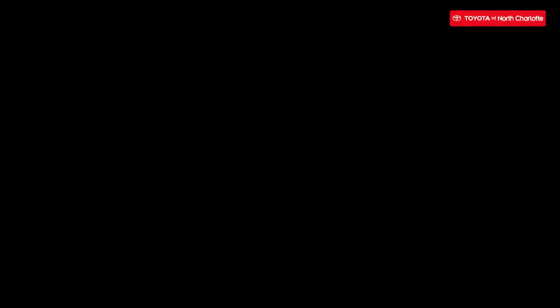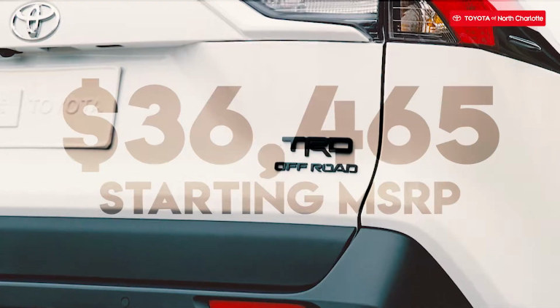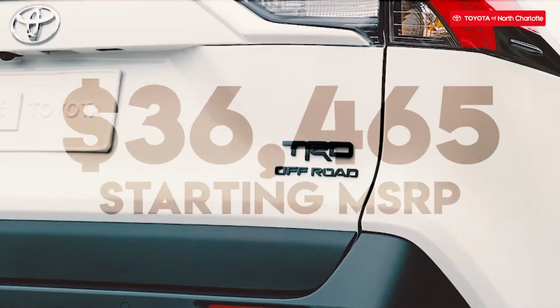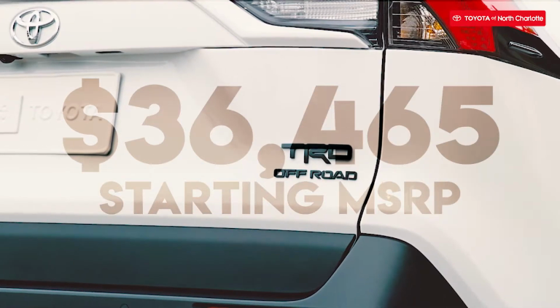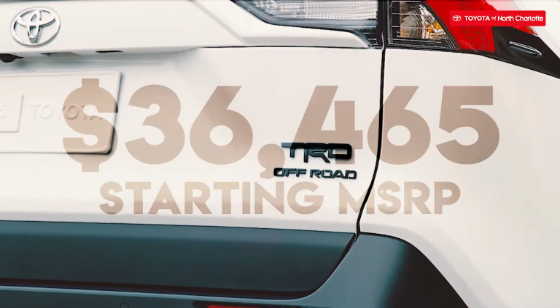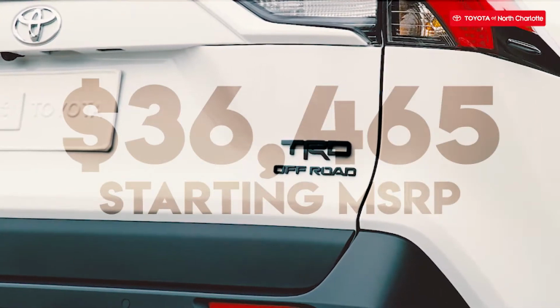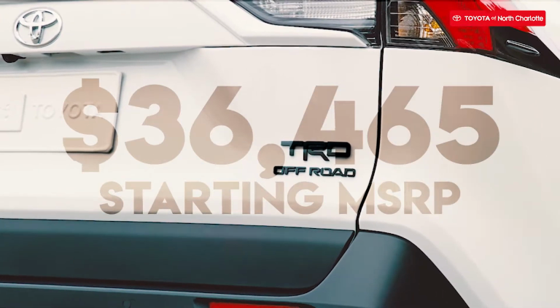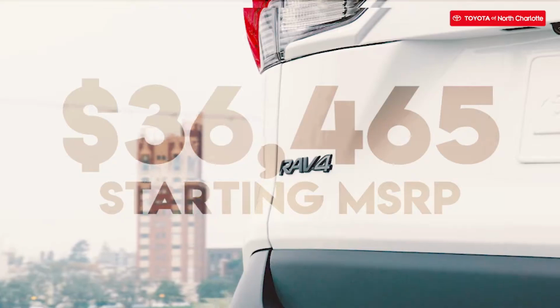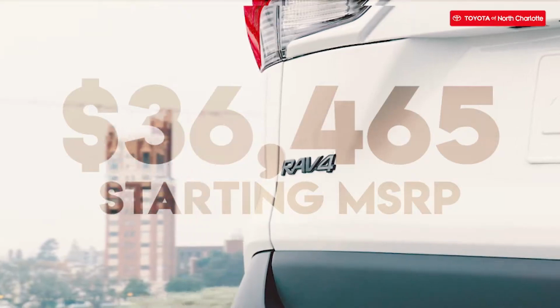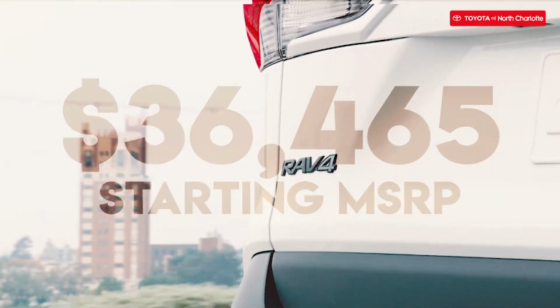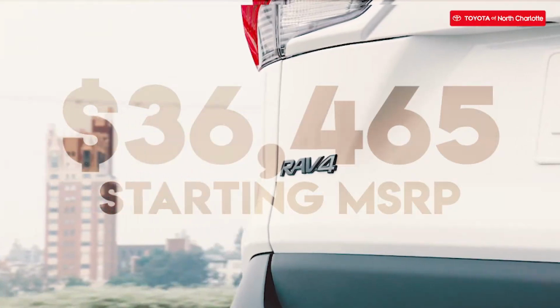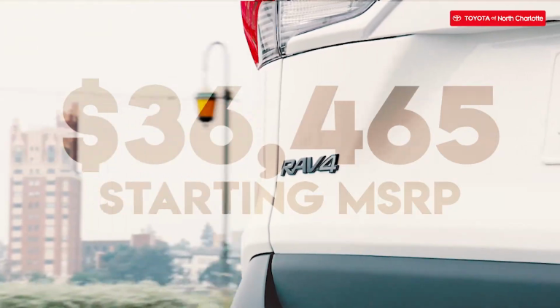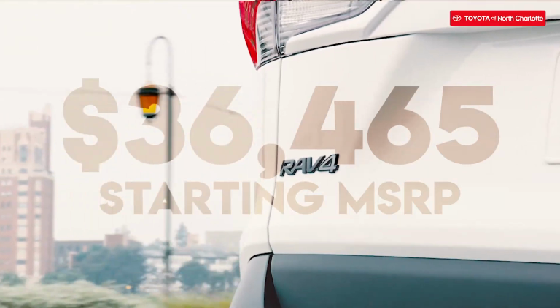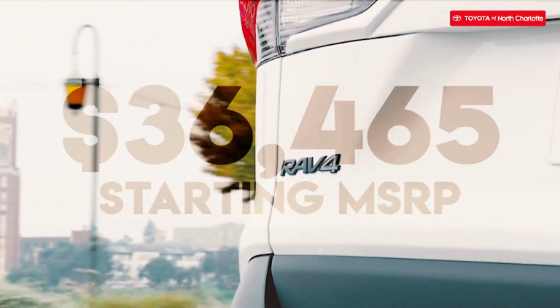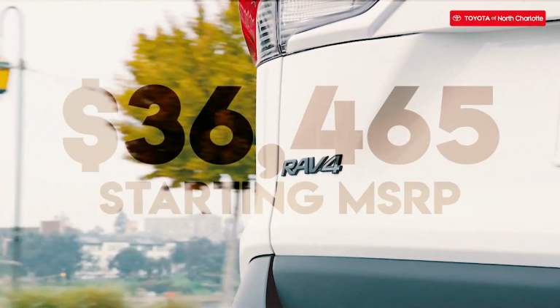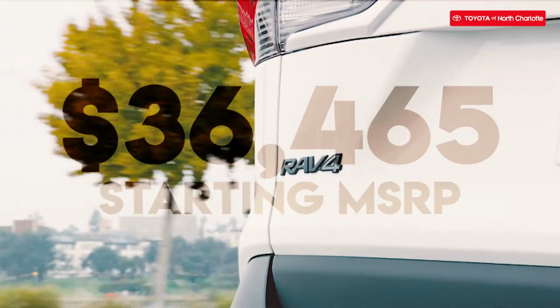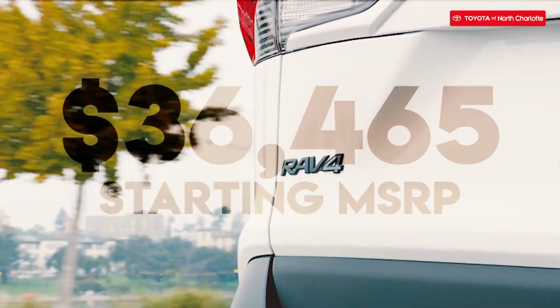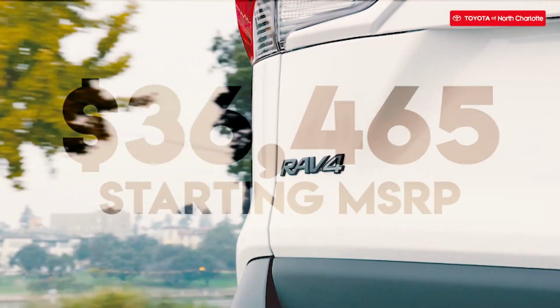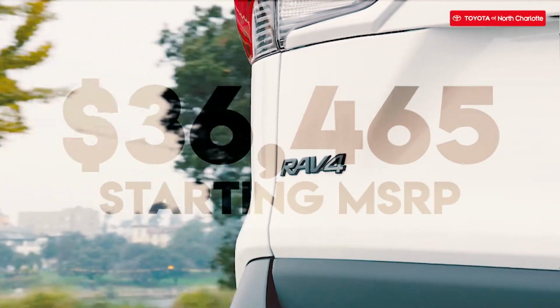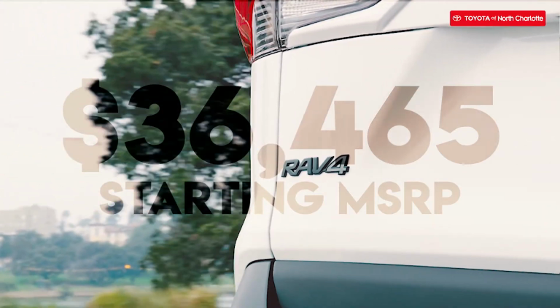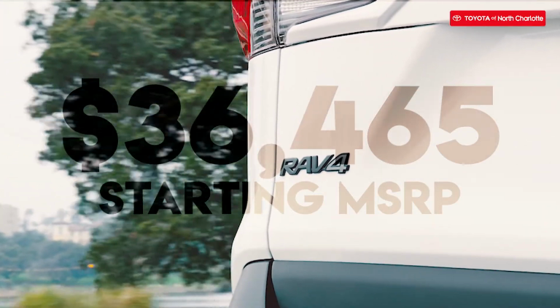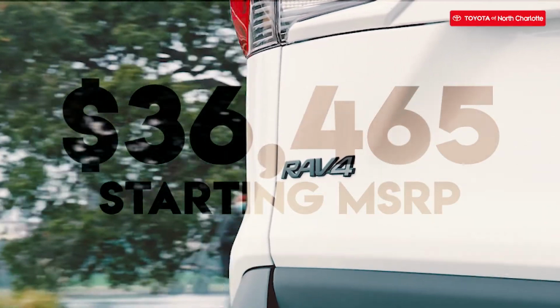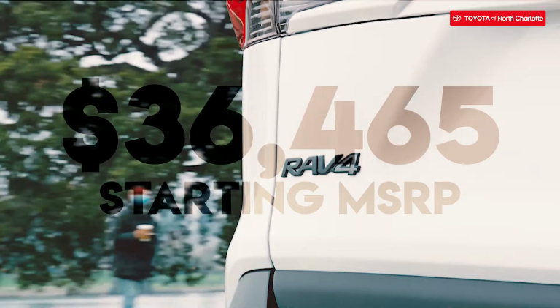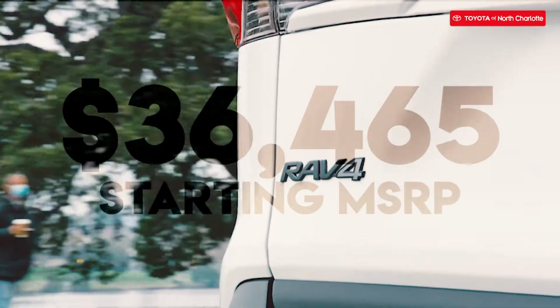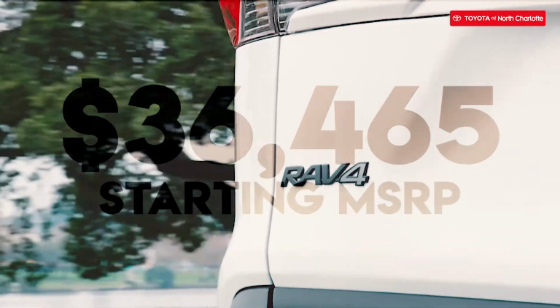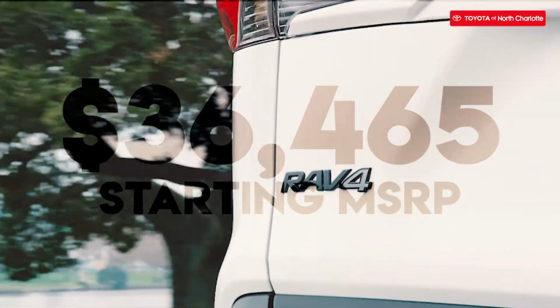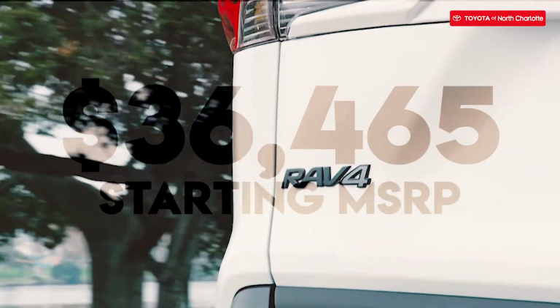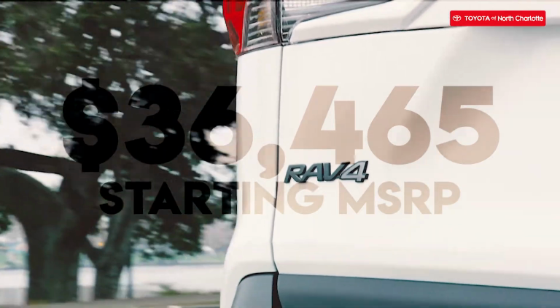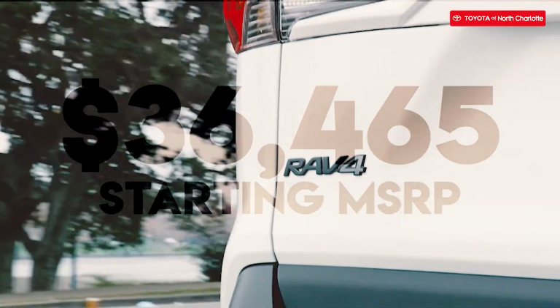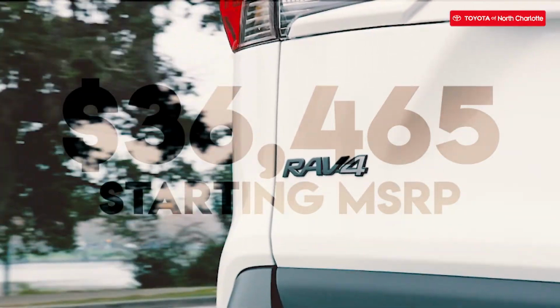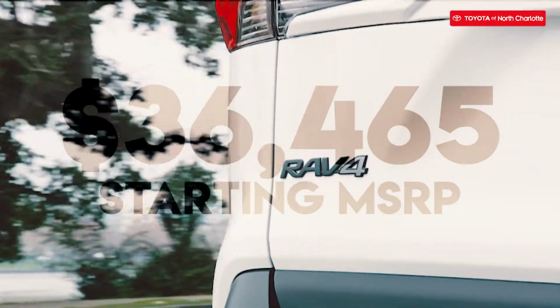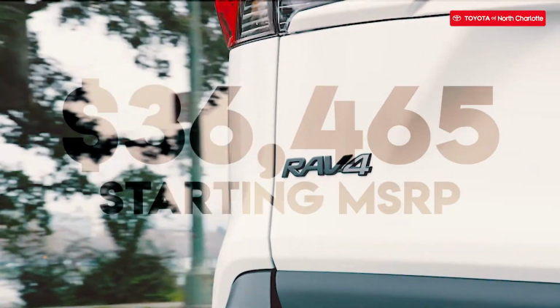You can get this car at a starting MSRP of $36,465.